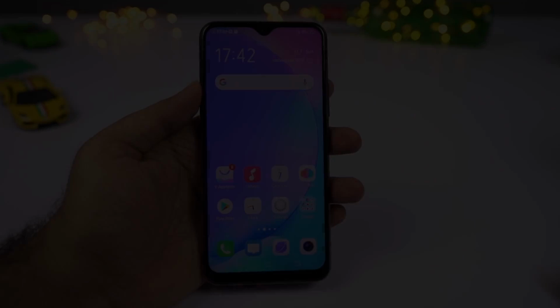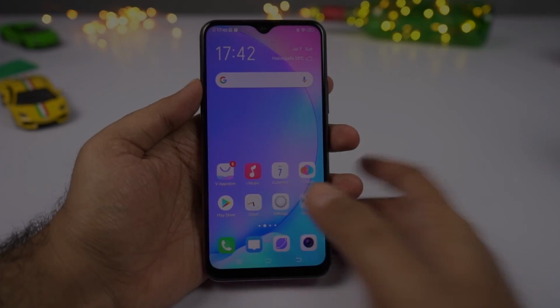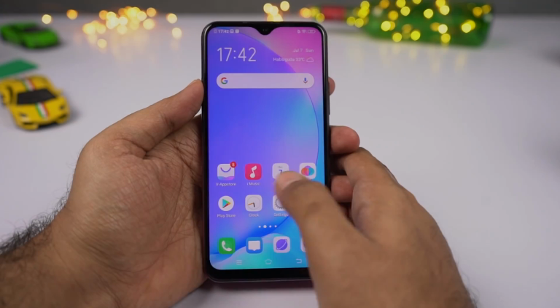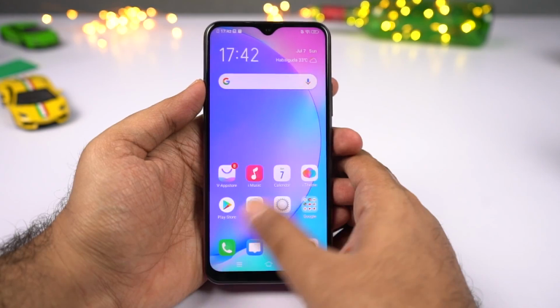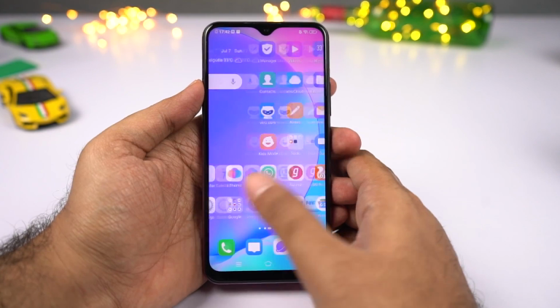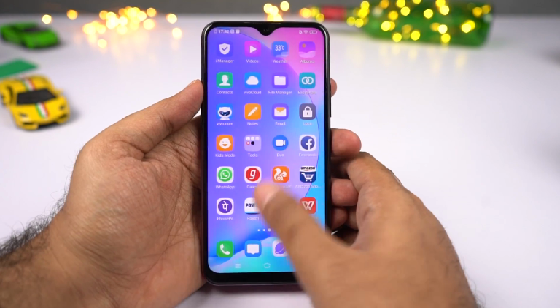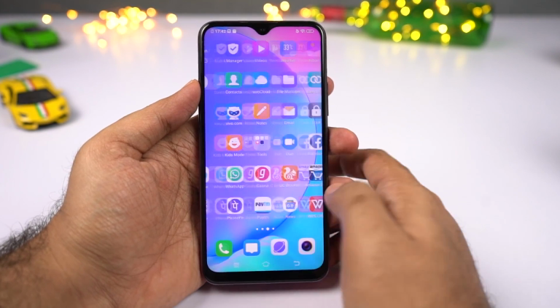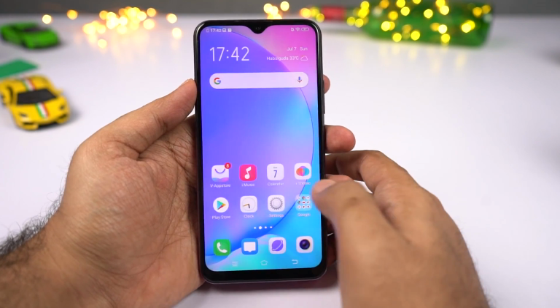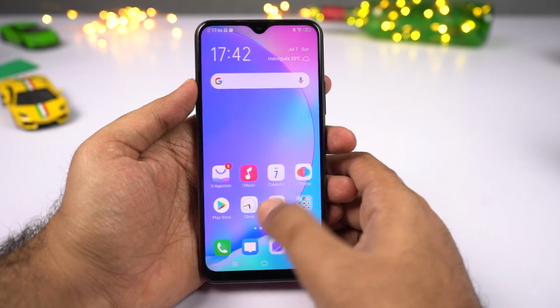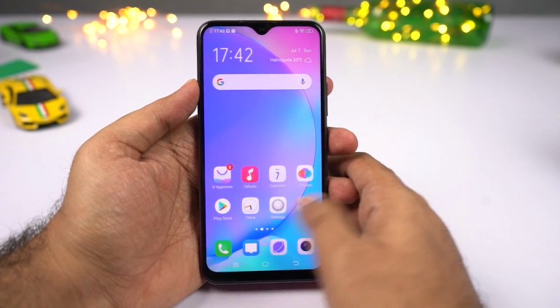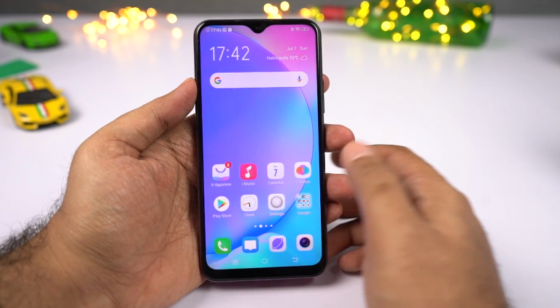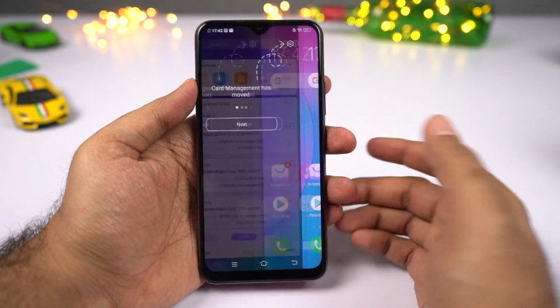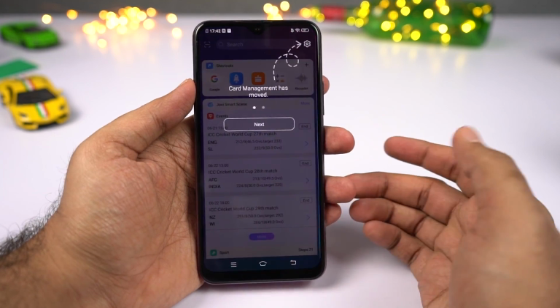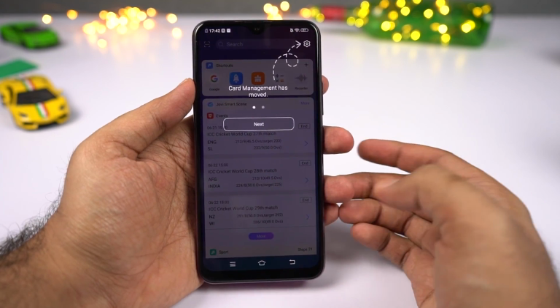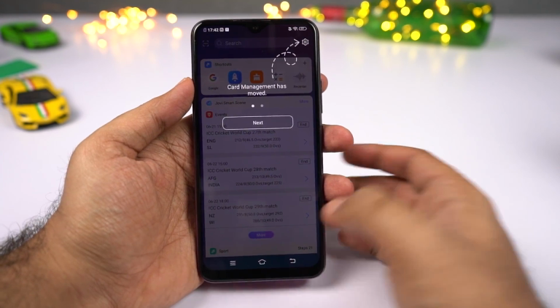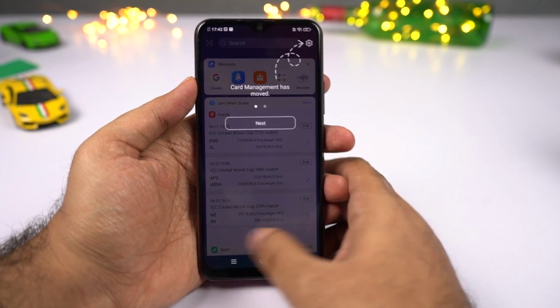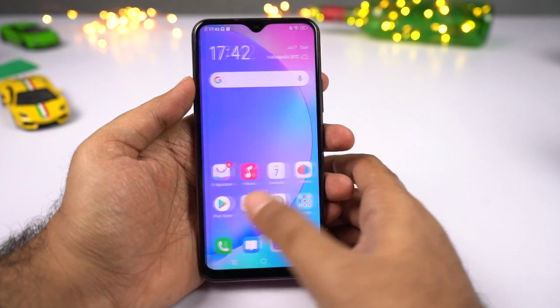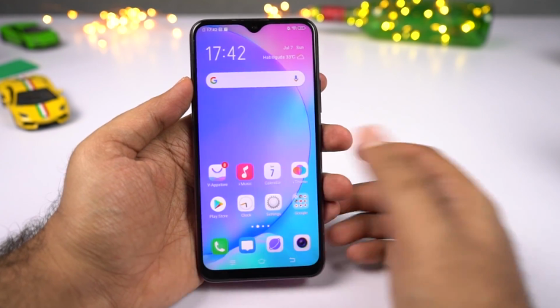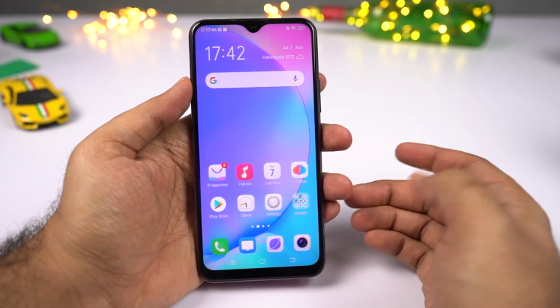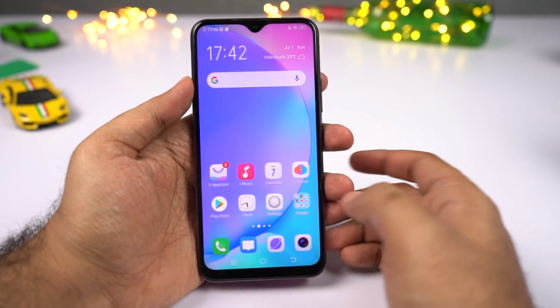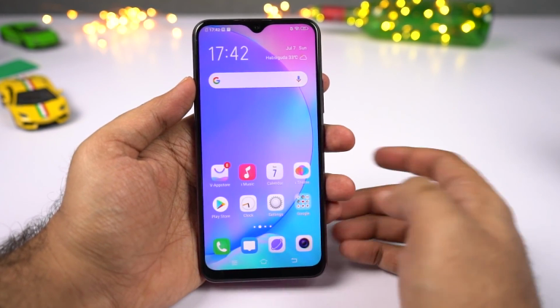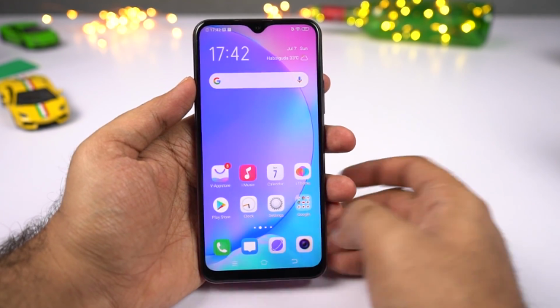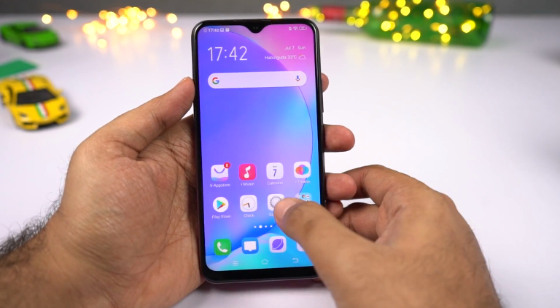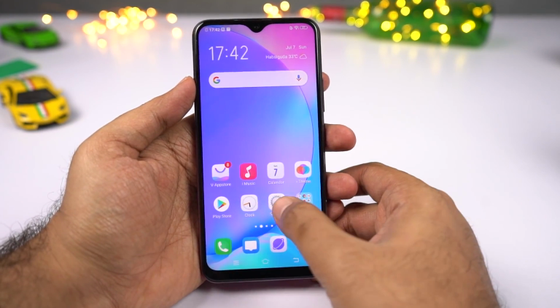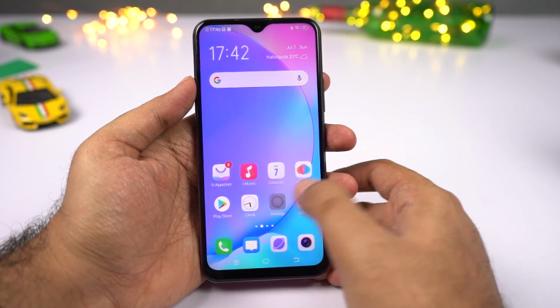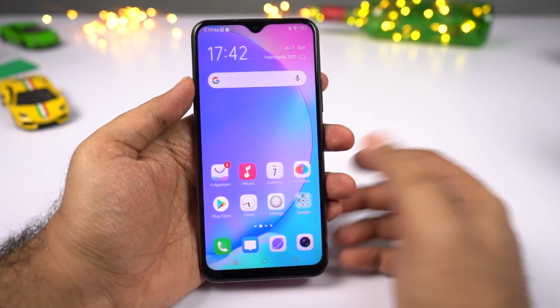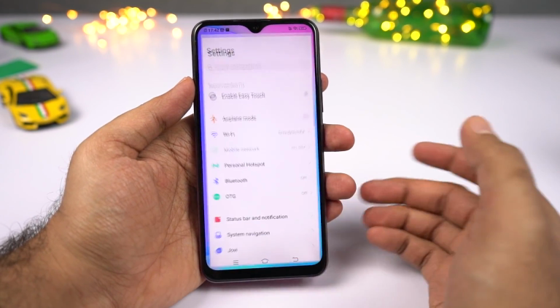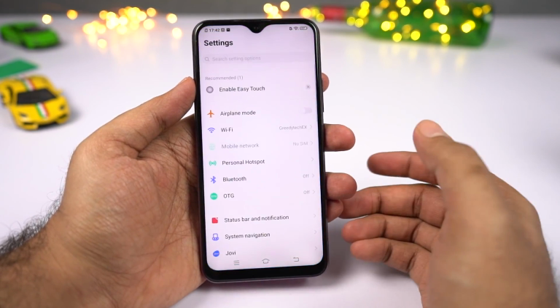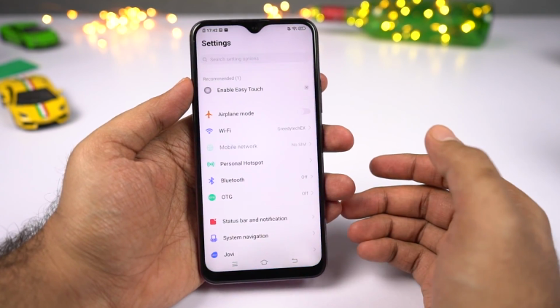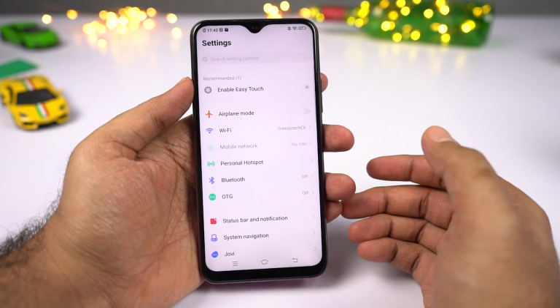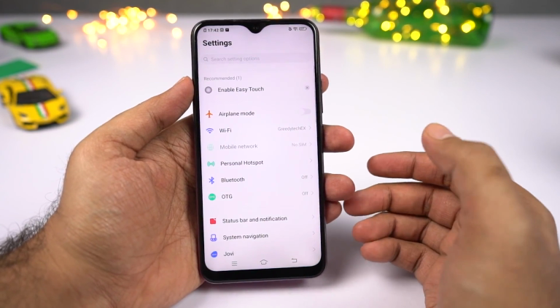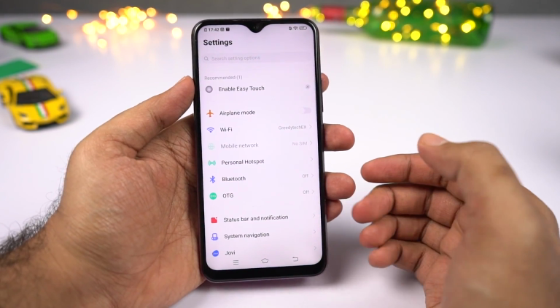First I want to show you my favorite feature on this phone — that would be the fingerprint gestures.